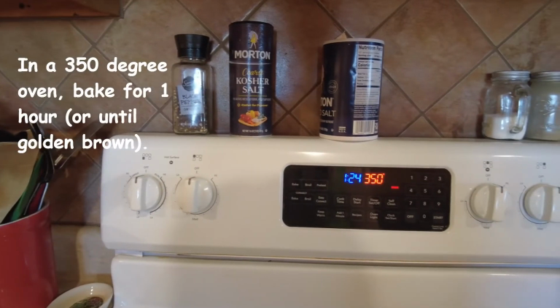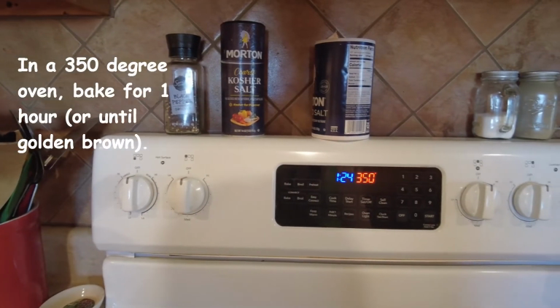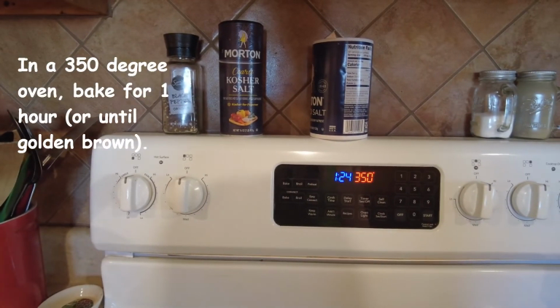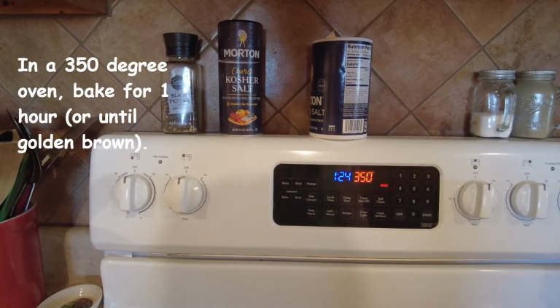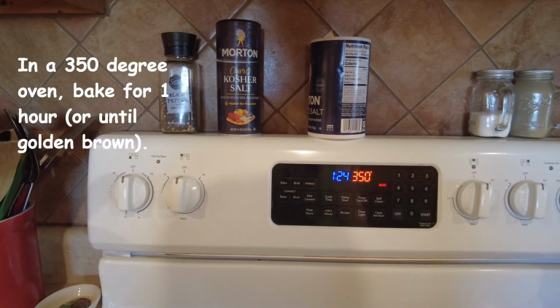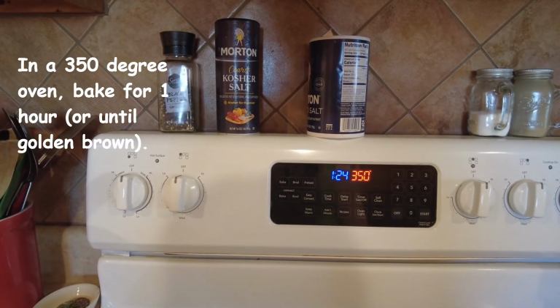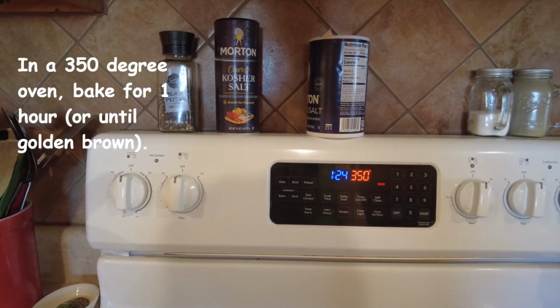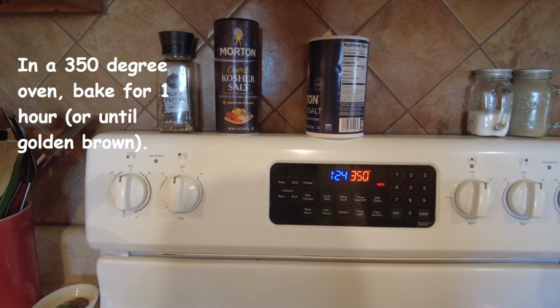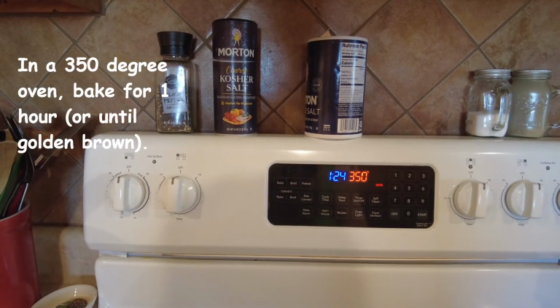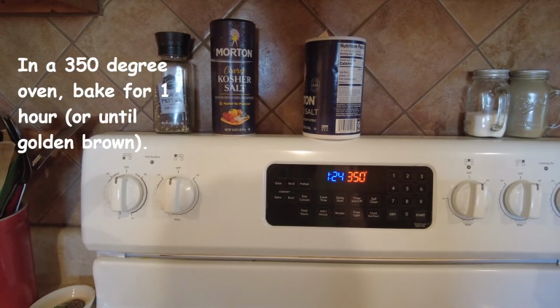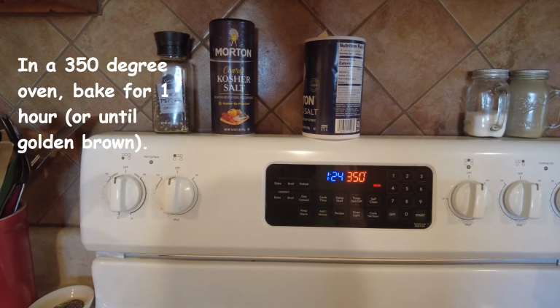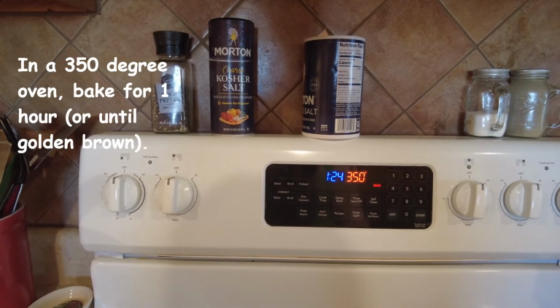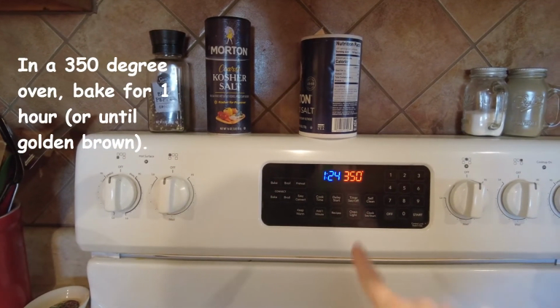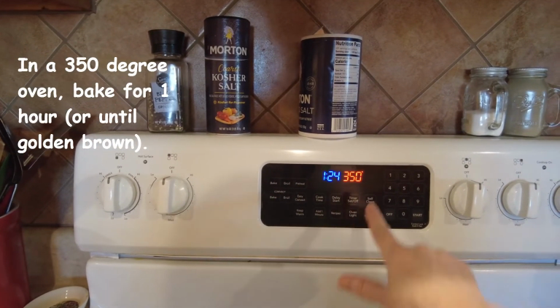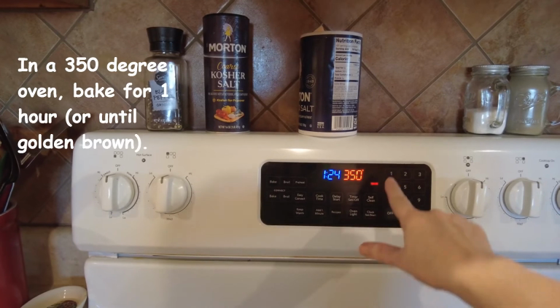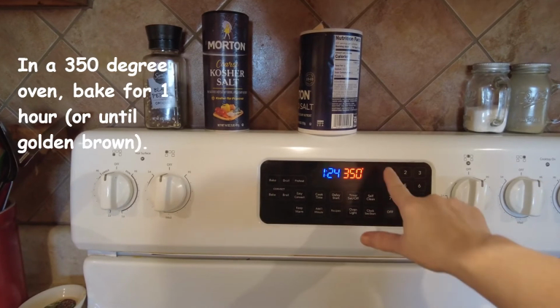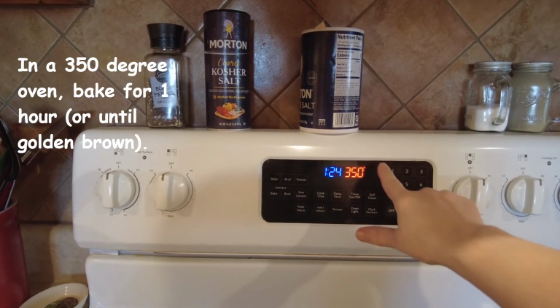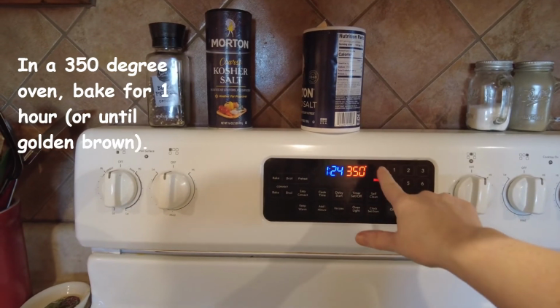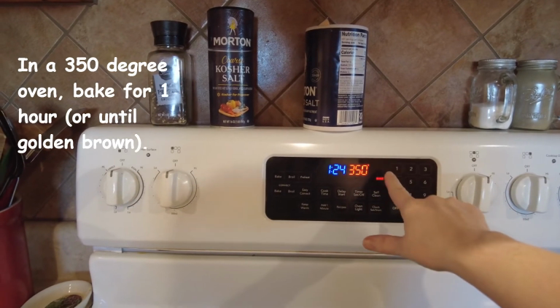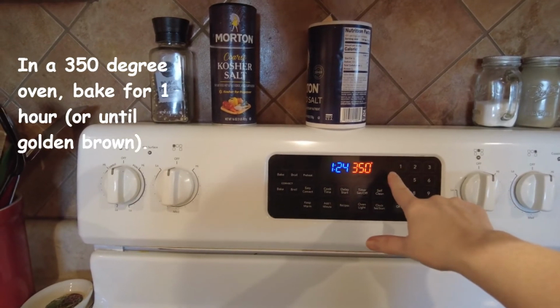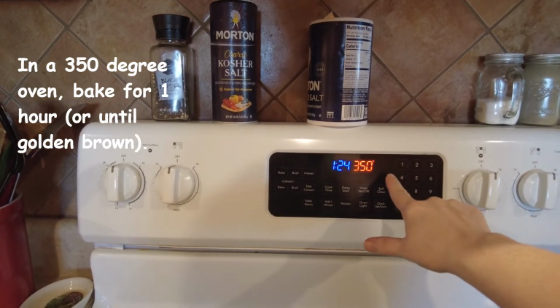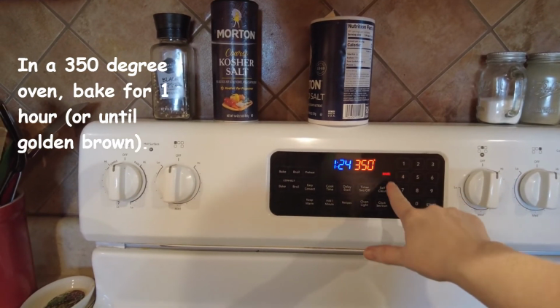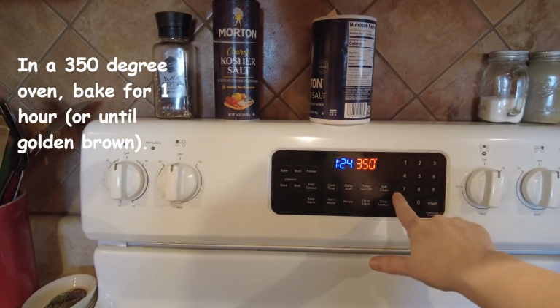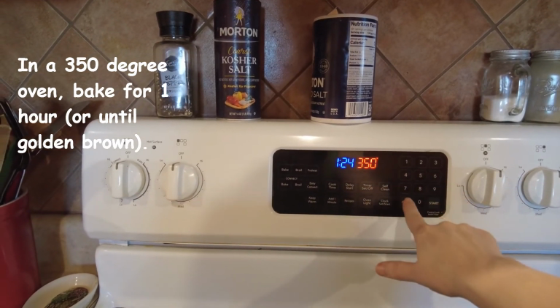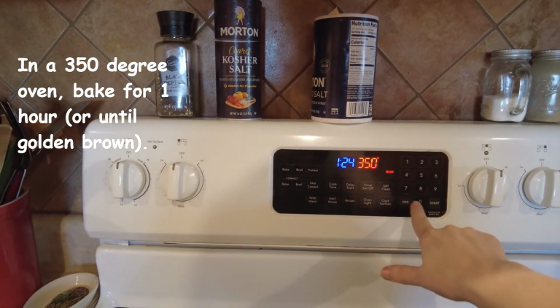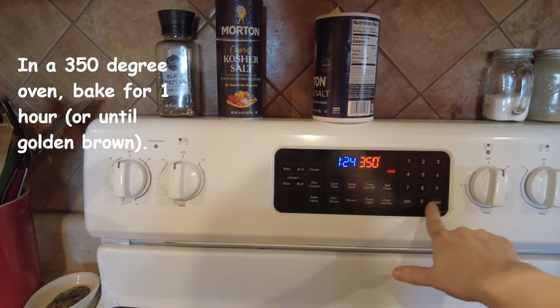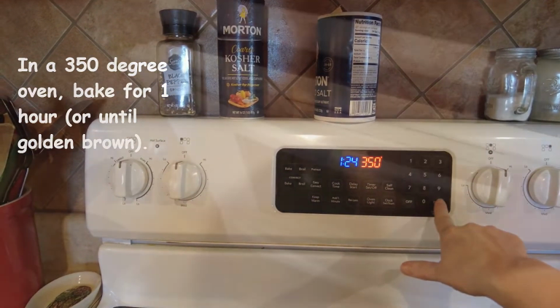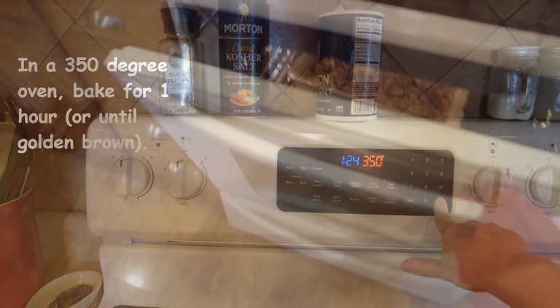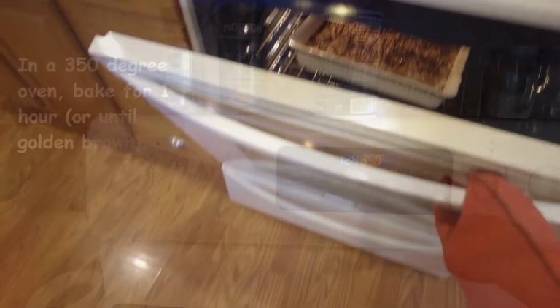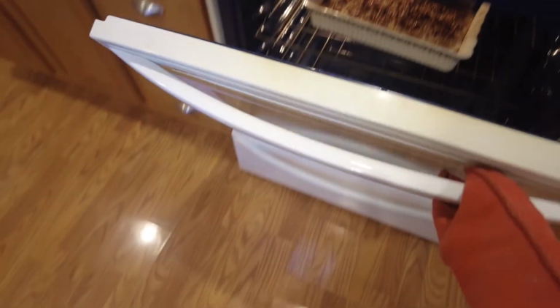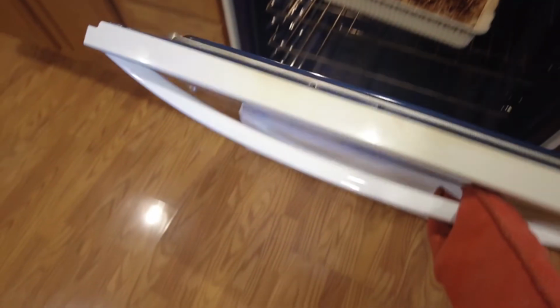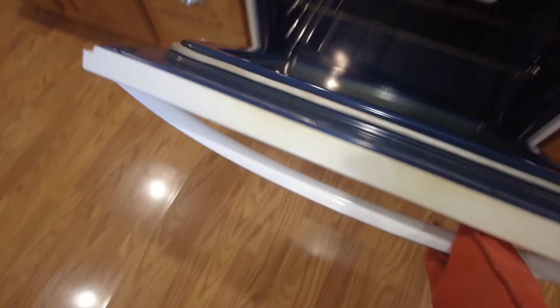In a 350 degree oven, bake for about one hour or until golden brown.